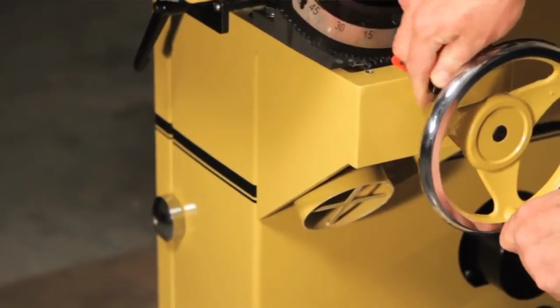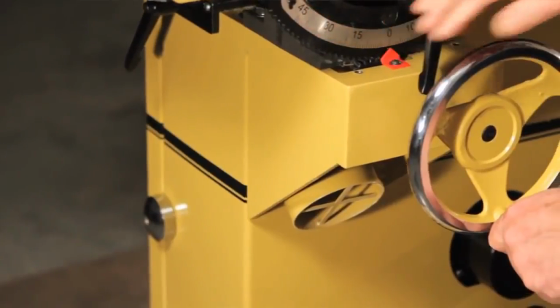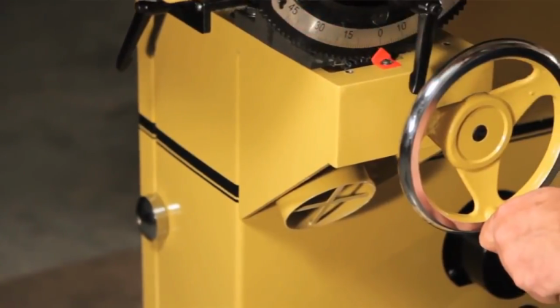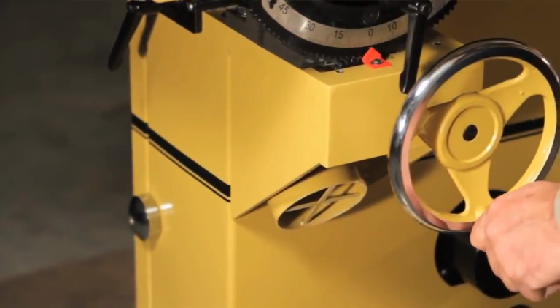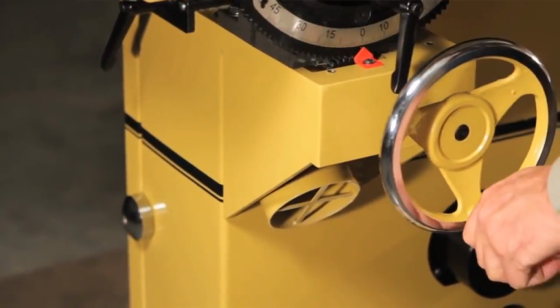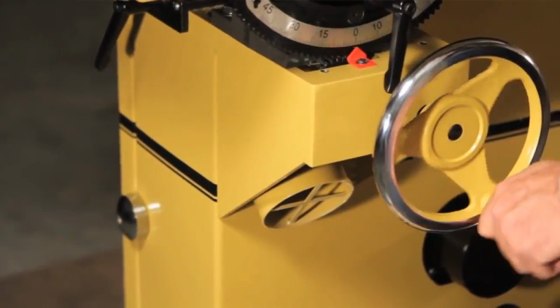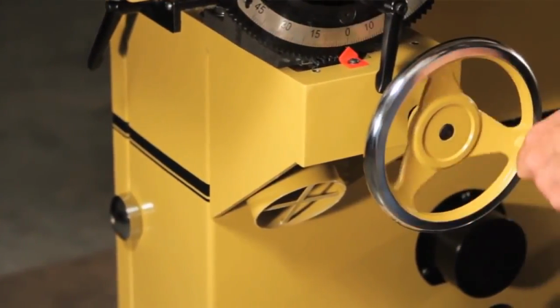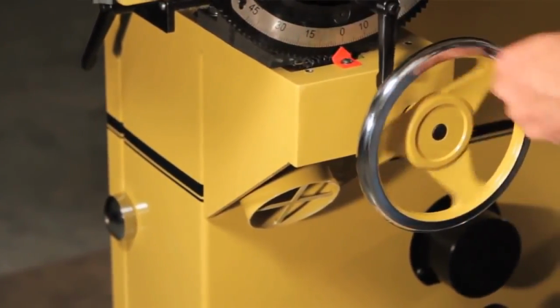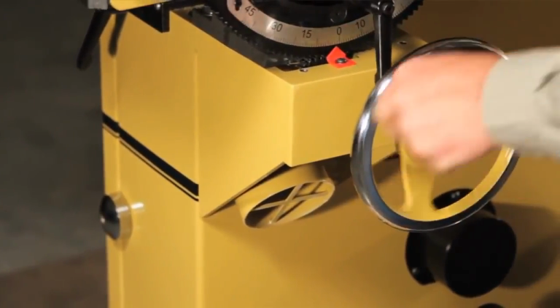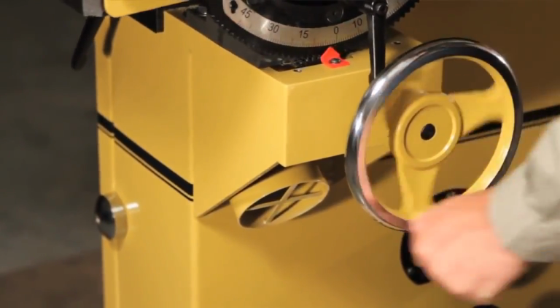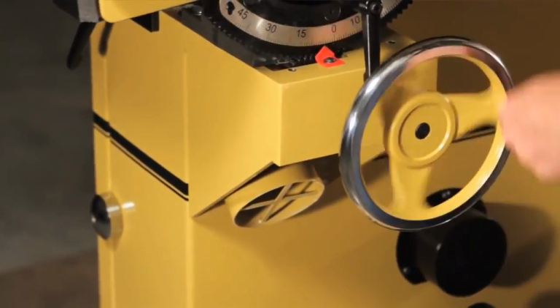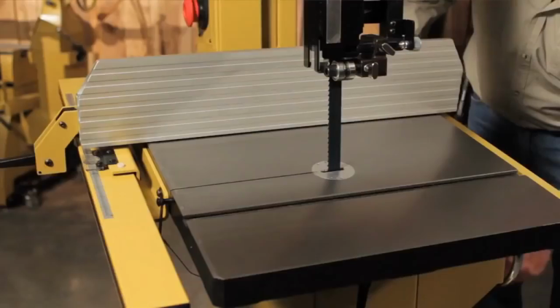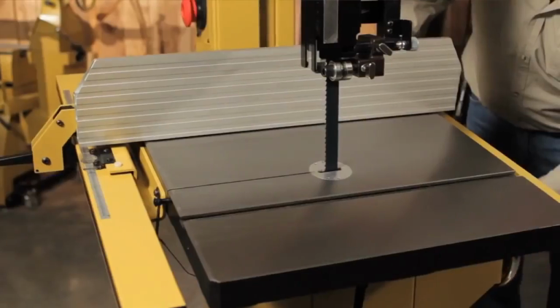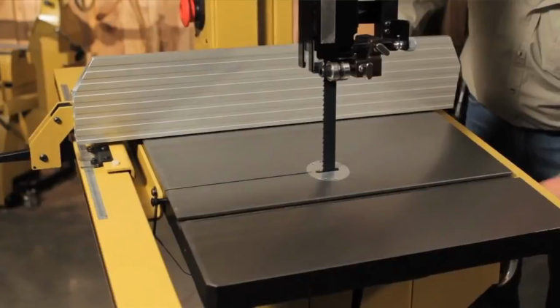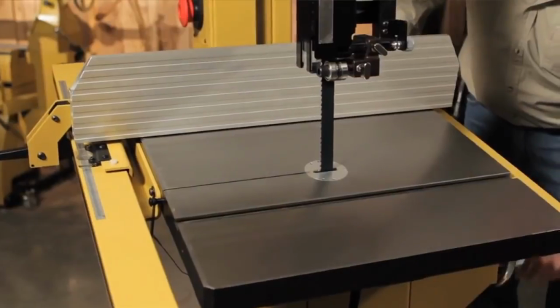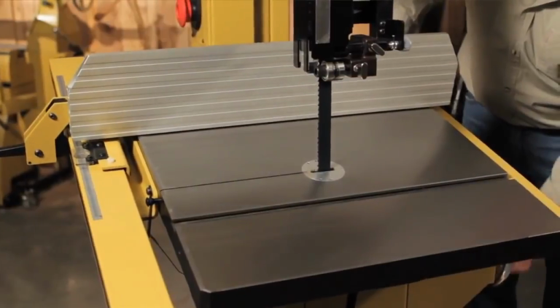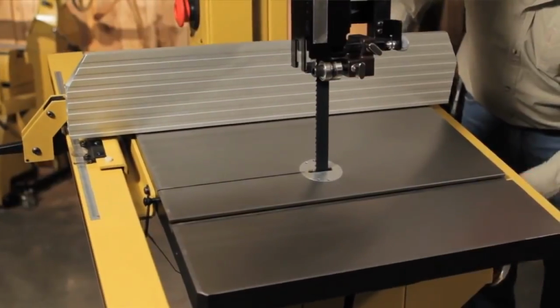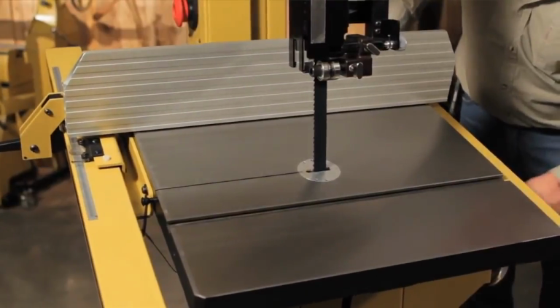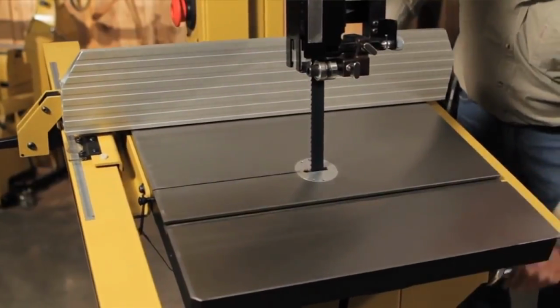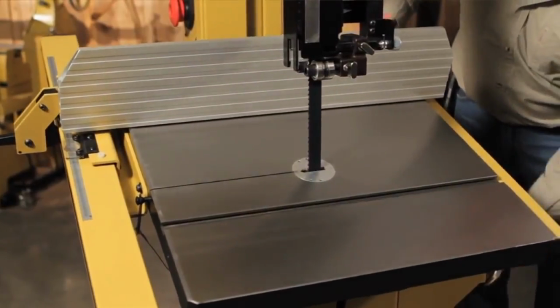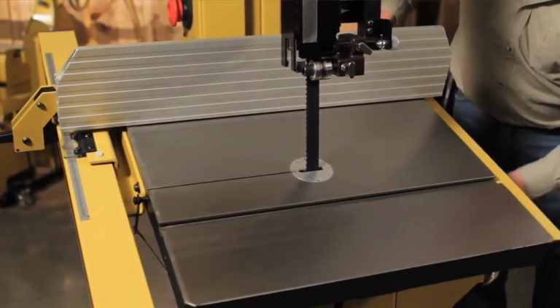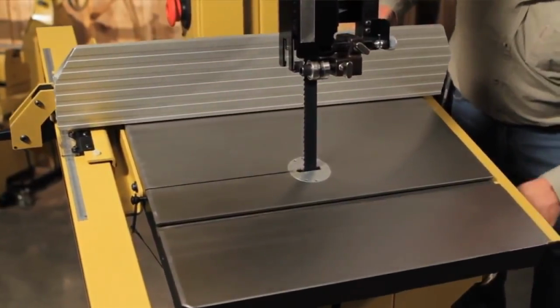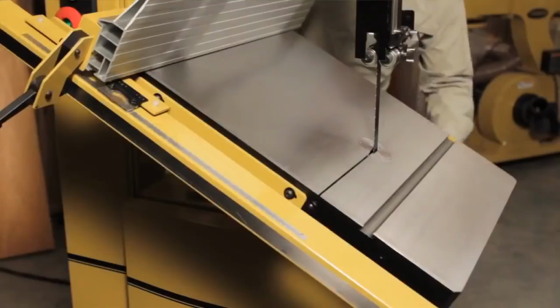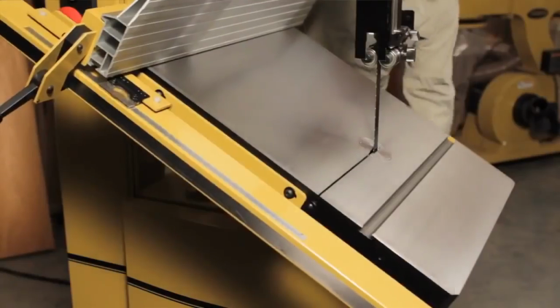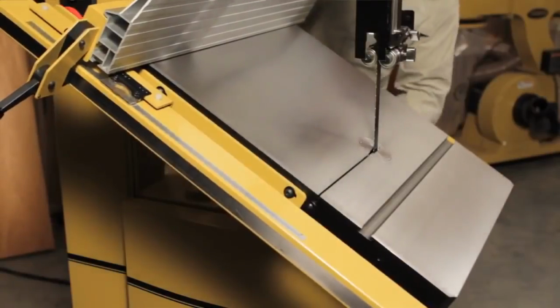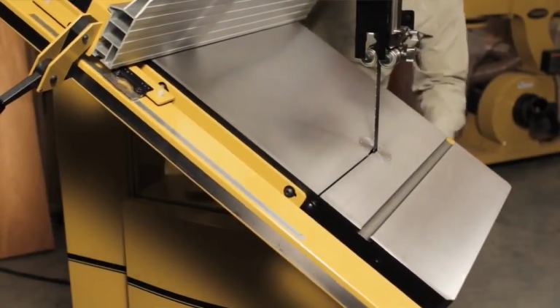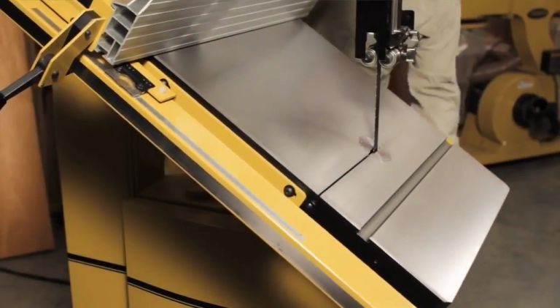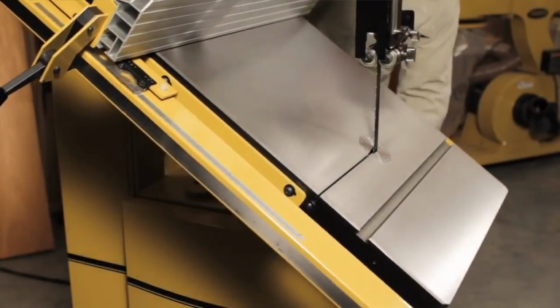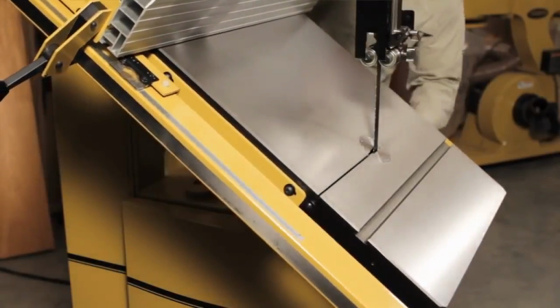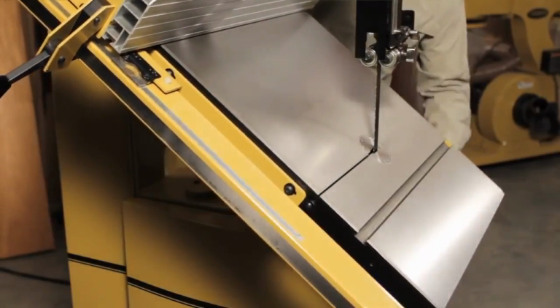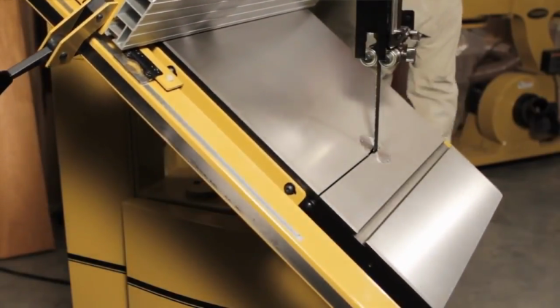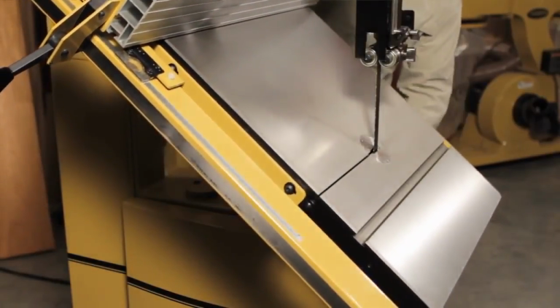When you do need to tilt the table, there's a large rigid chrome hand wheel to make adjustments easier.